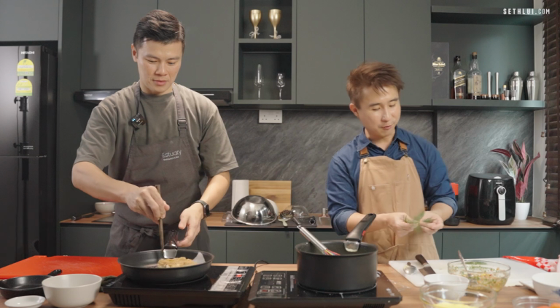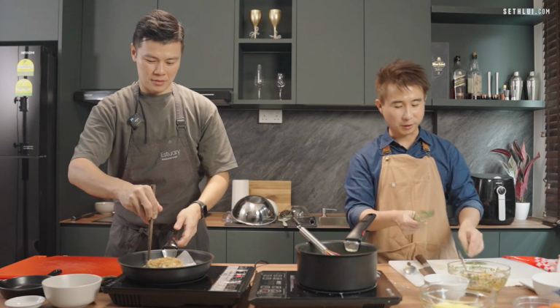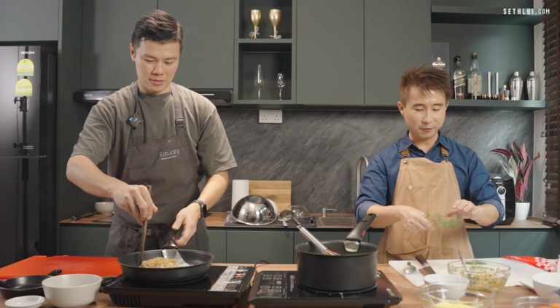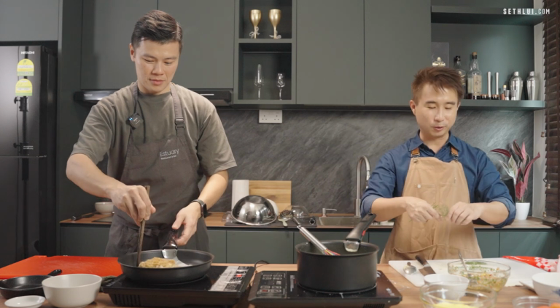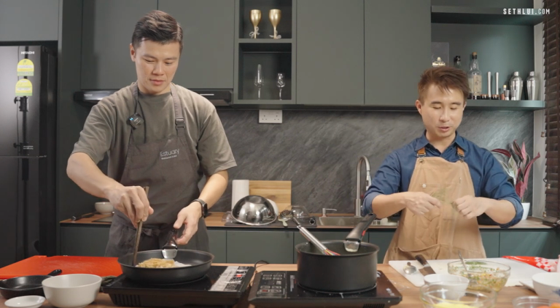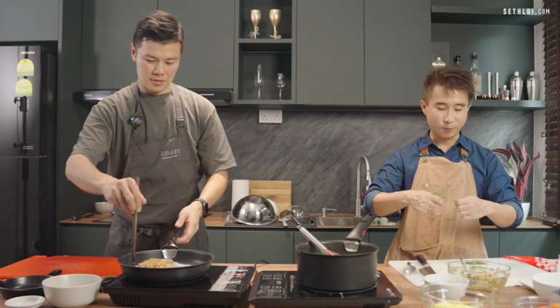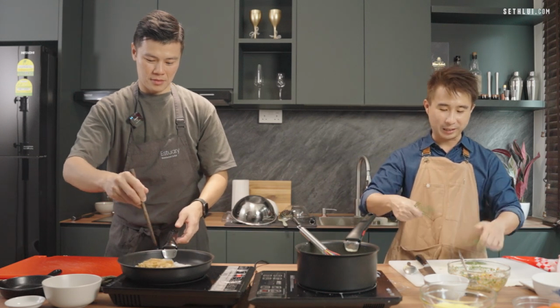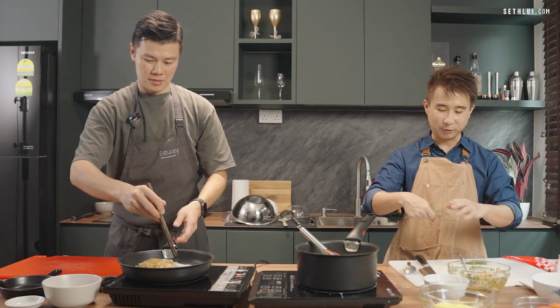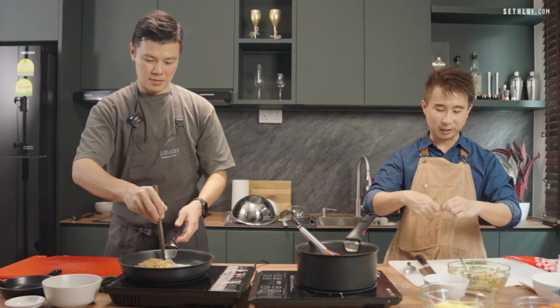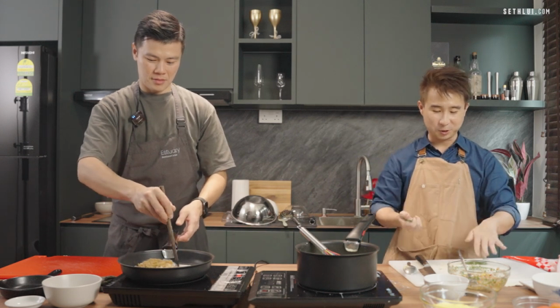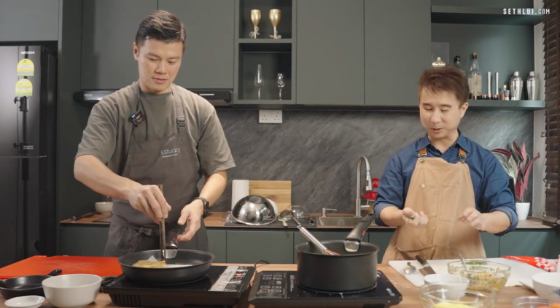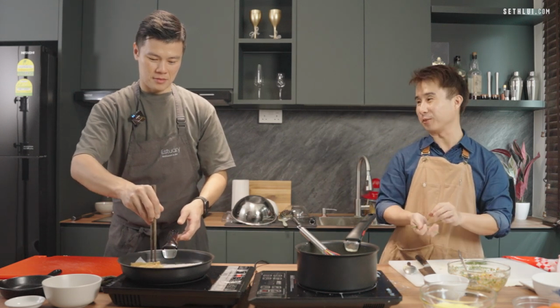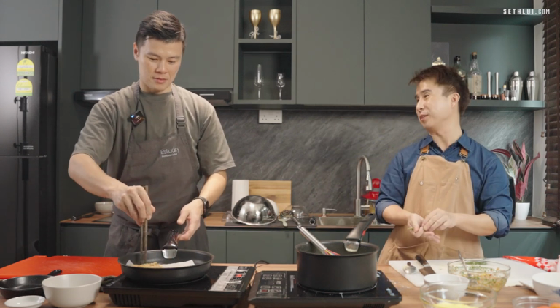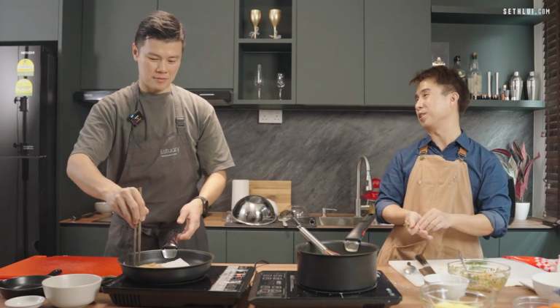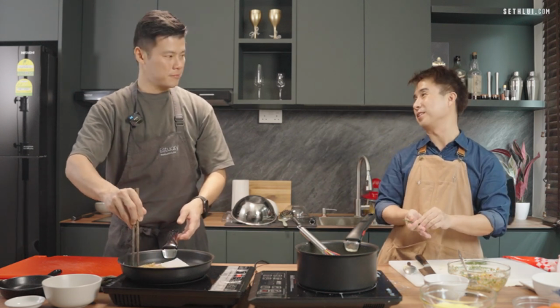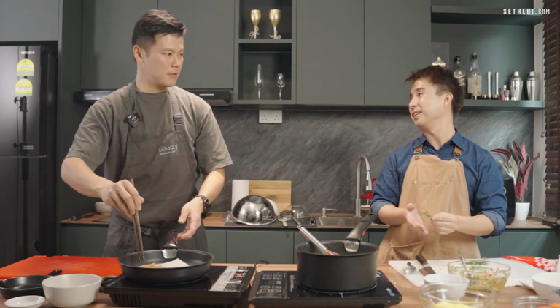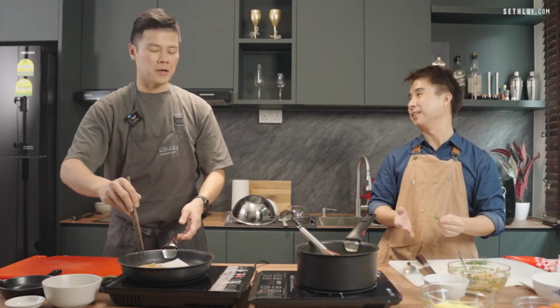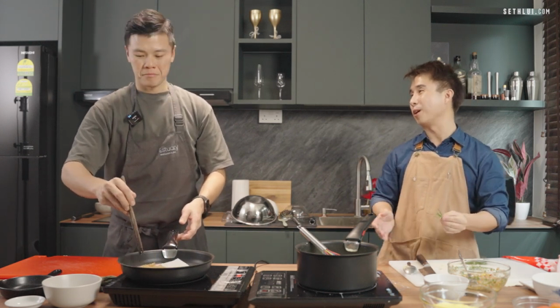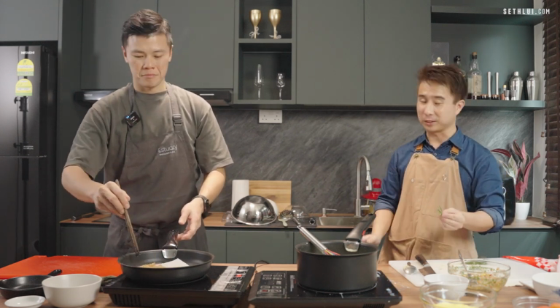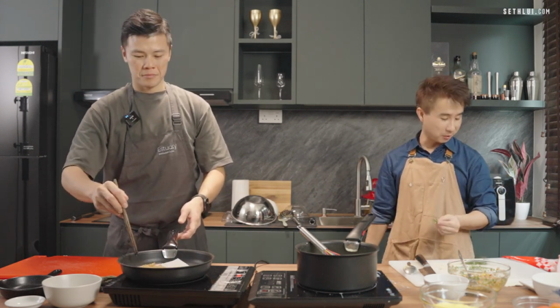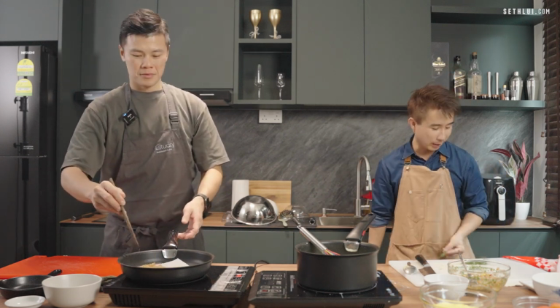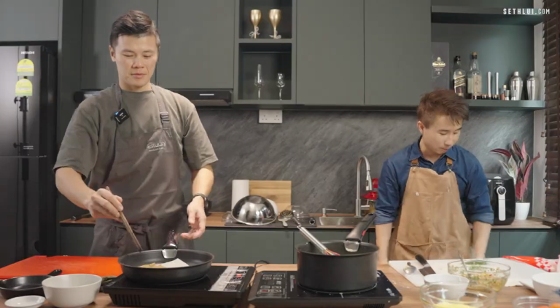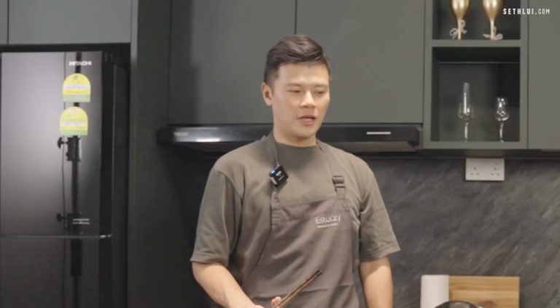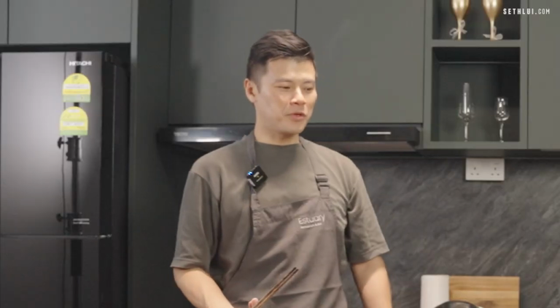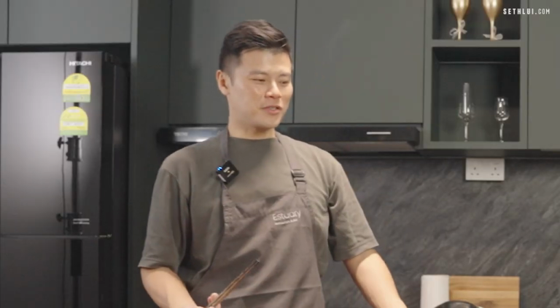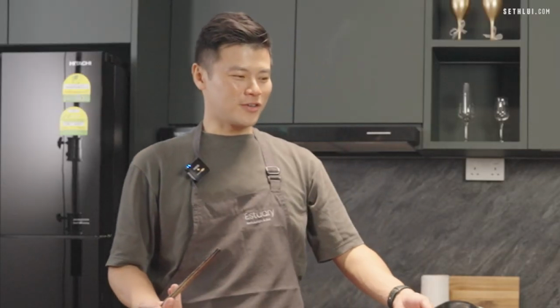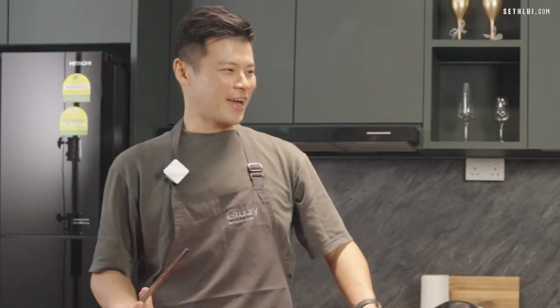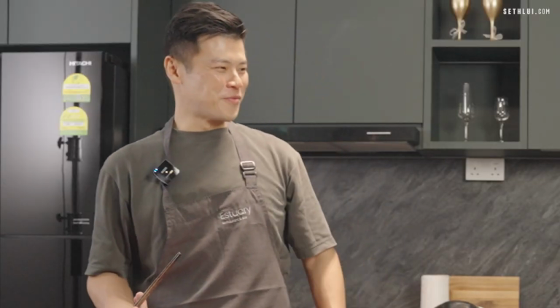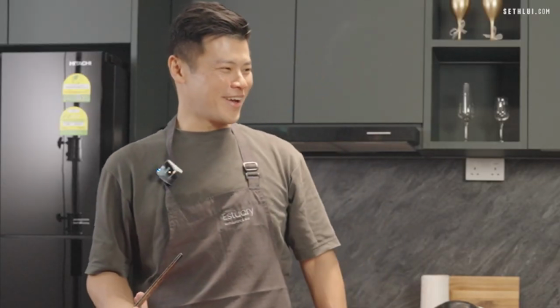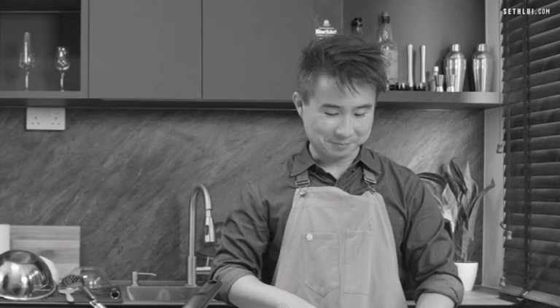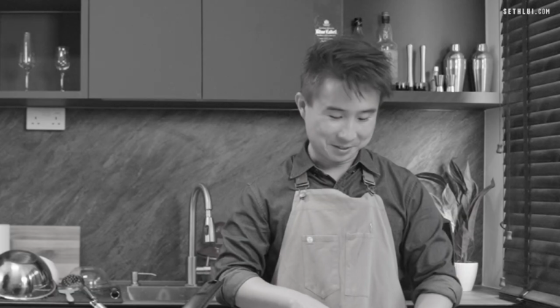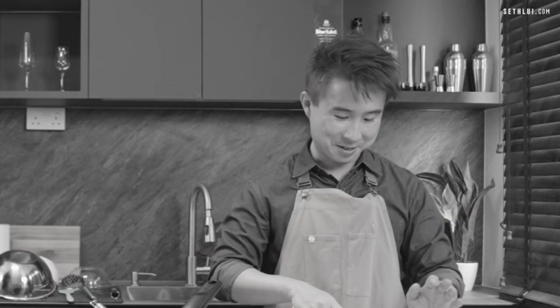Half of your life — no, actually more than half of your life, three quarters of your life is in the kitchen and one quarter is at home. That's pretty much your second home, right? Yeah.